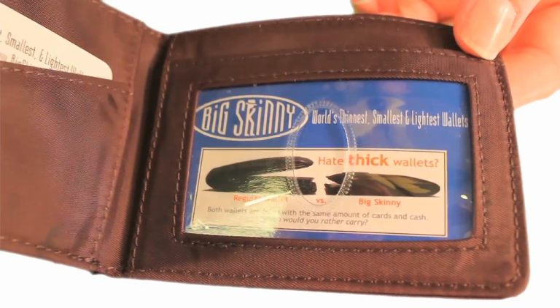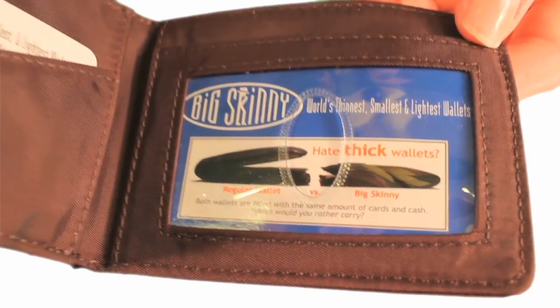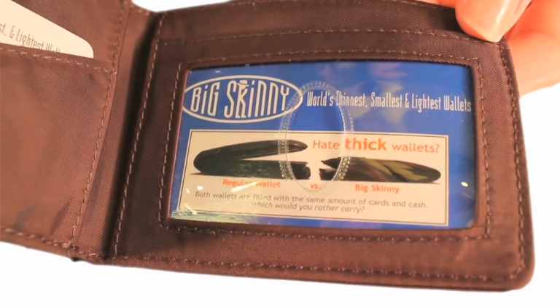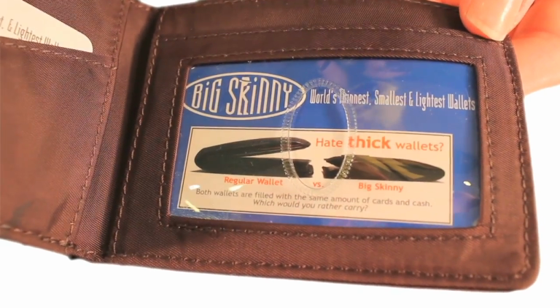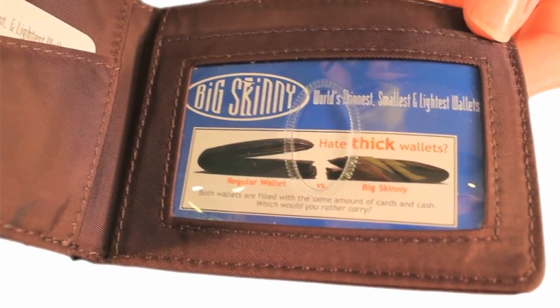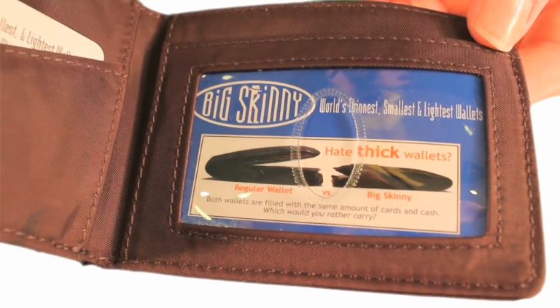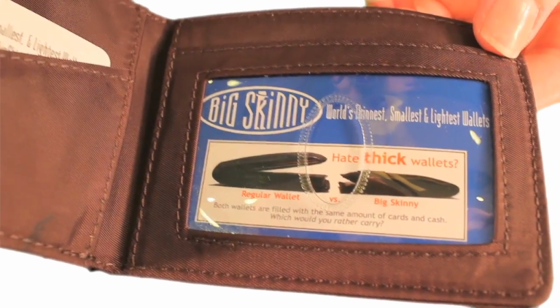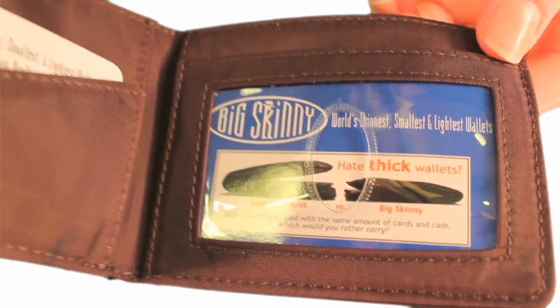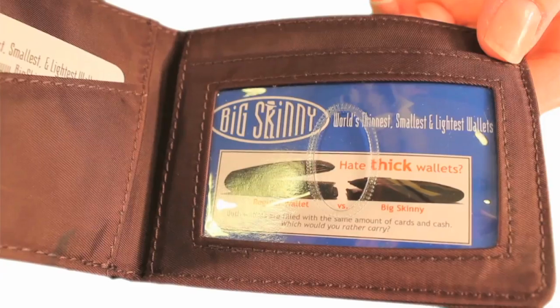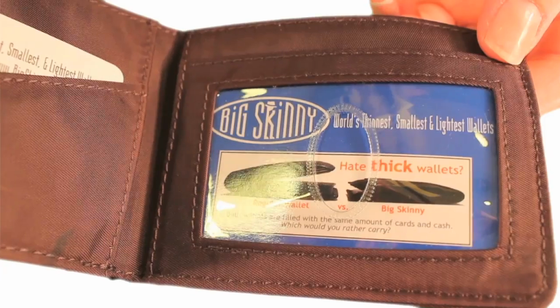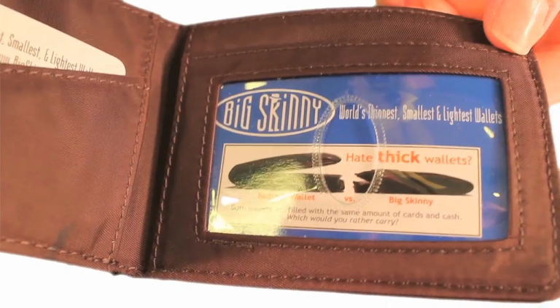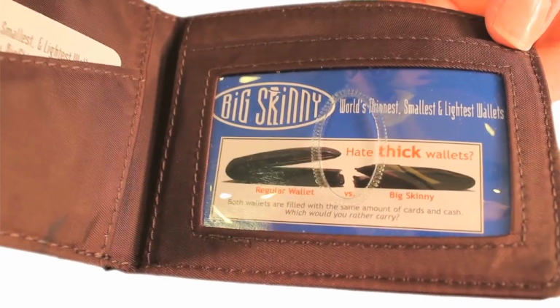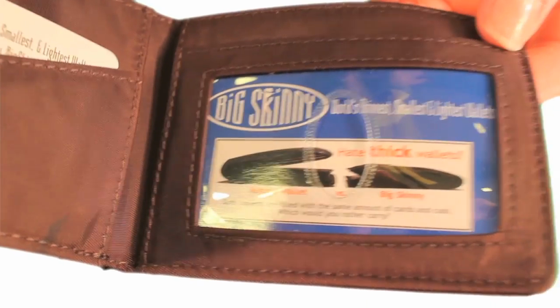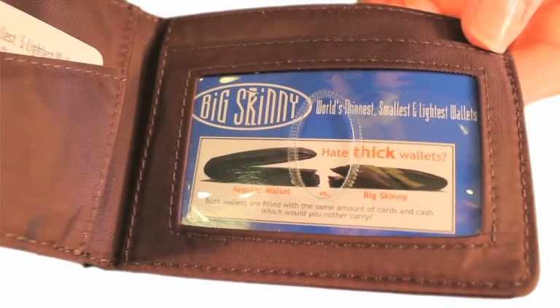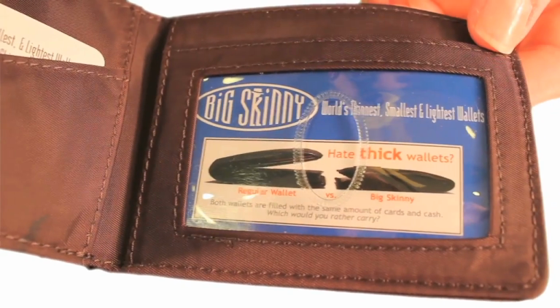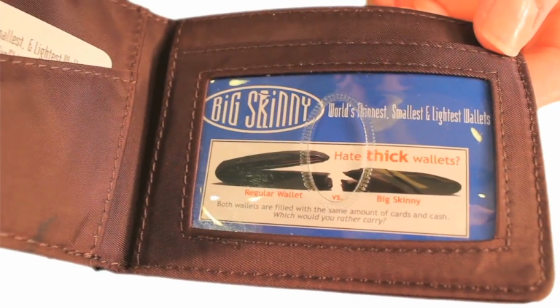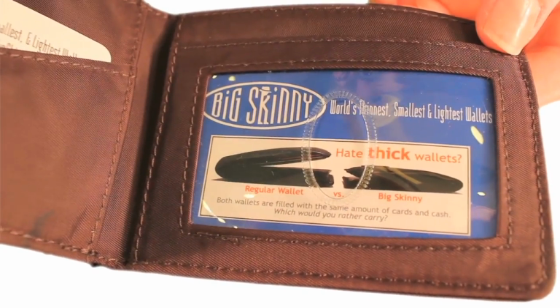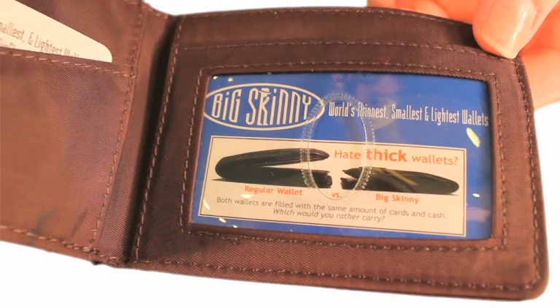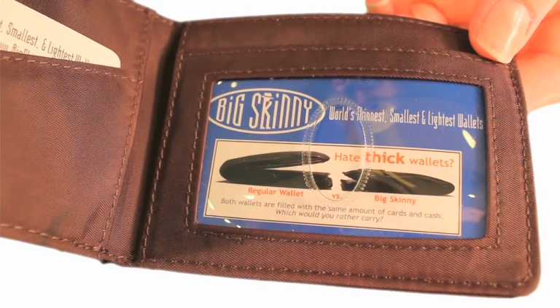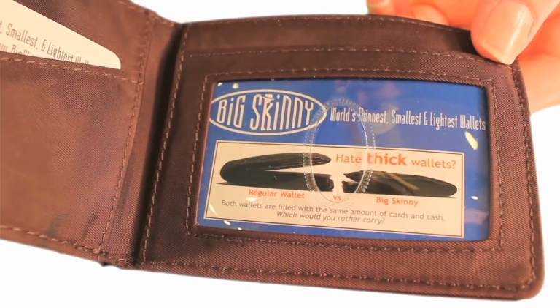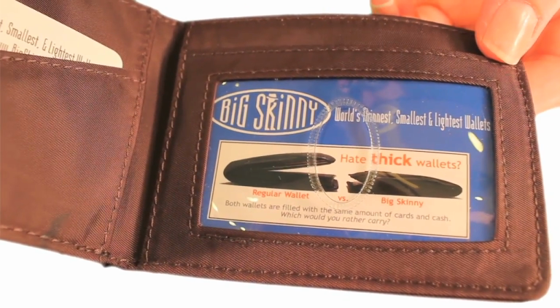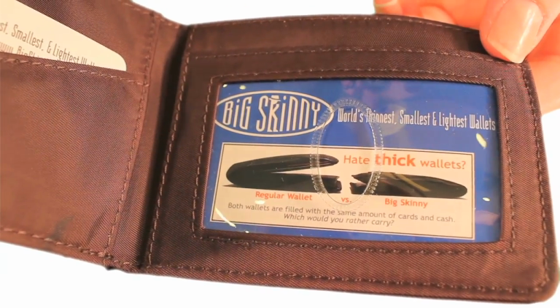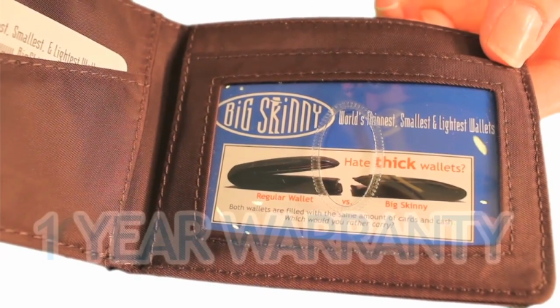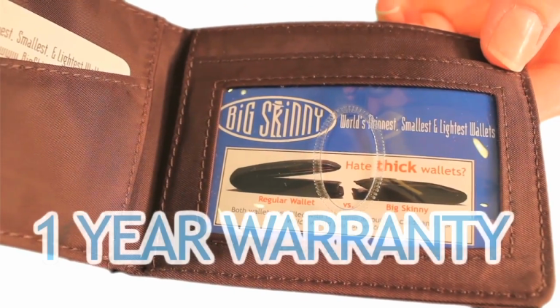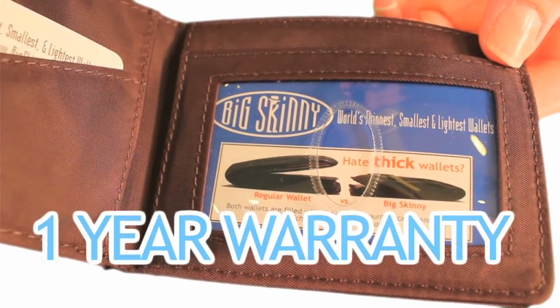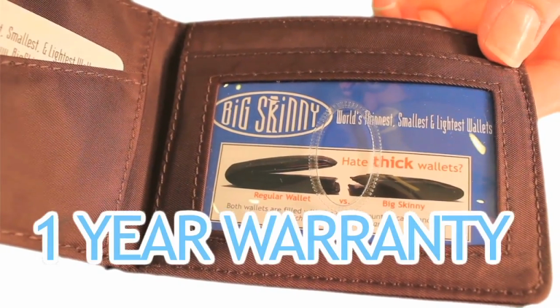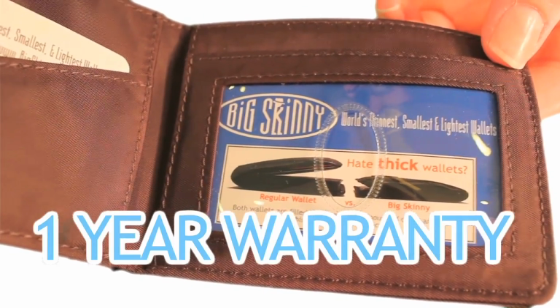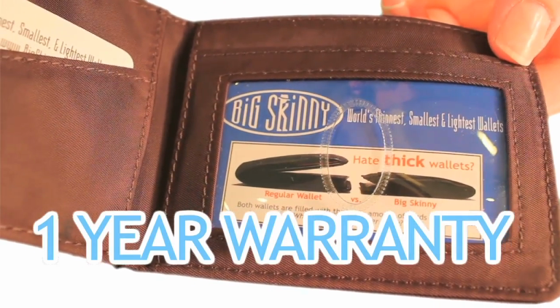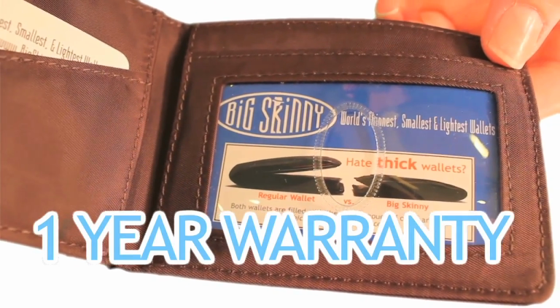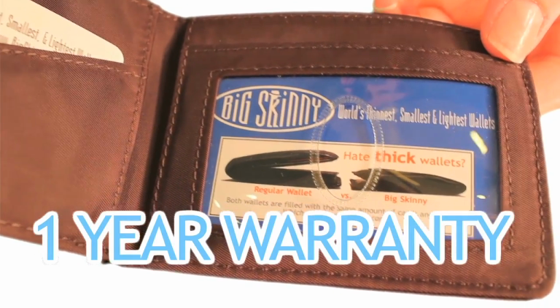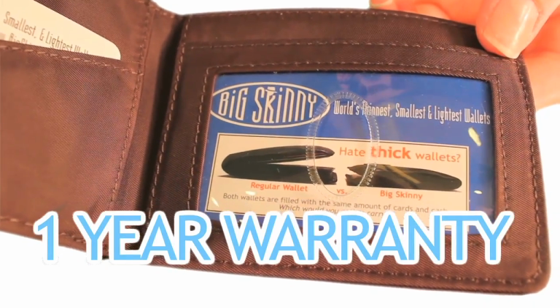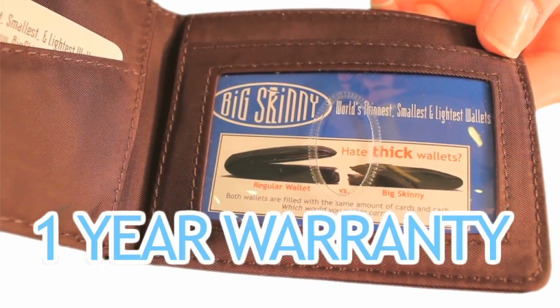You're getting a quality wallet that also comes with a one-year warranty.